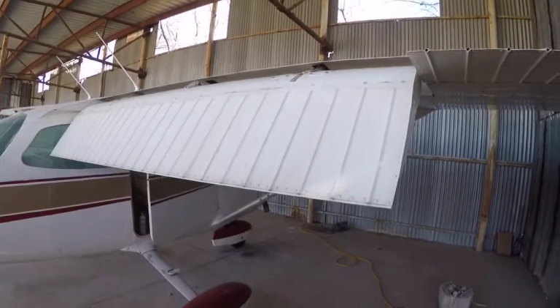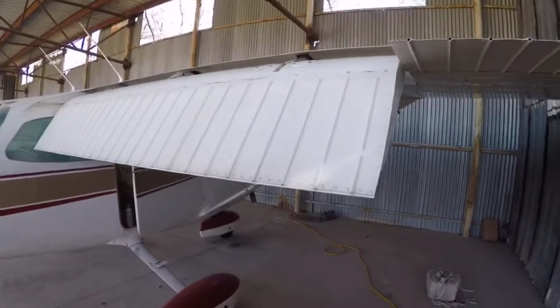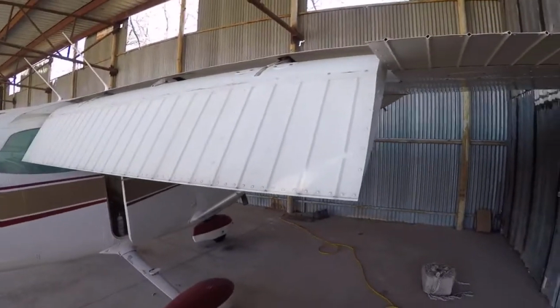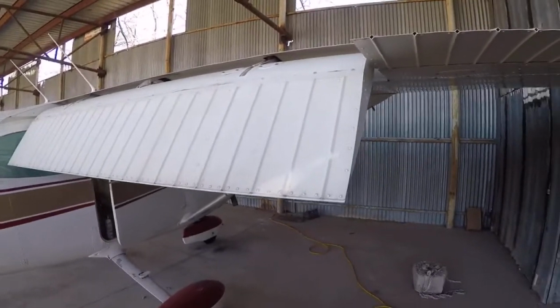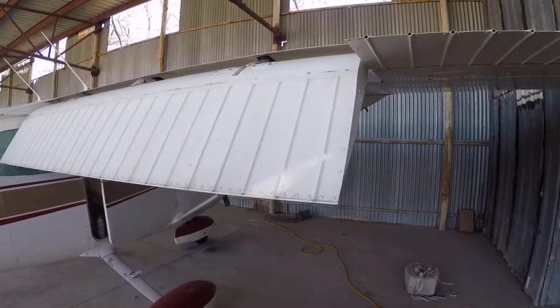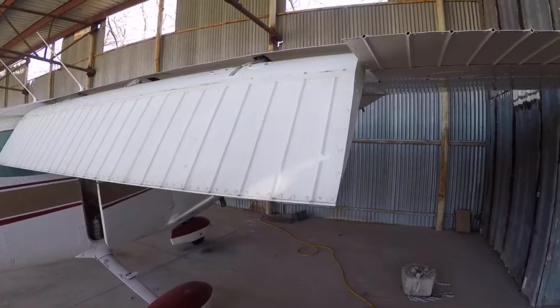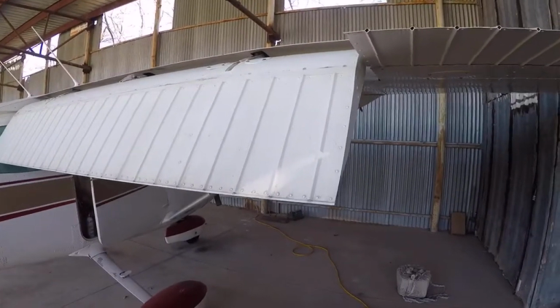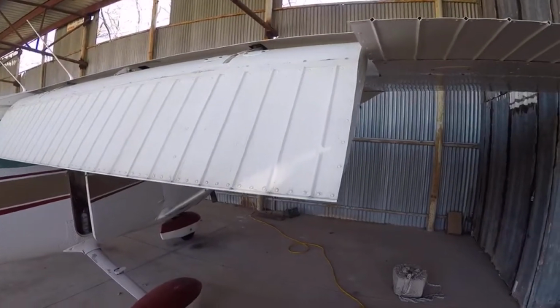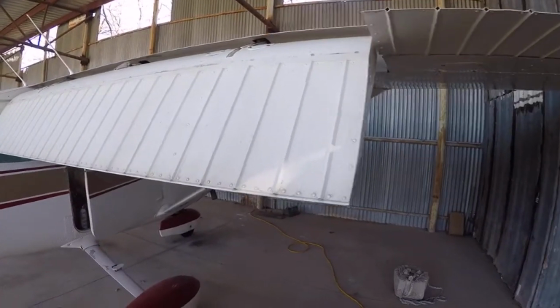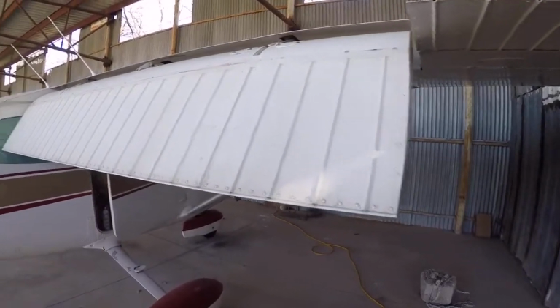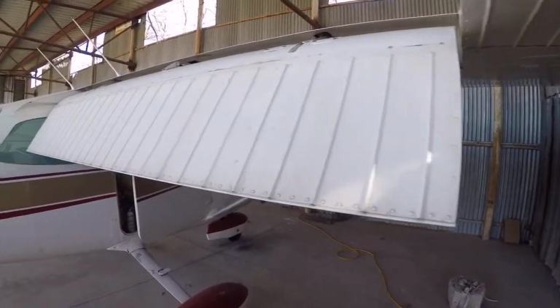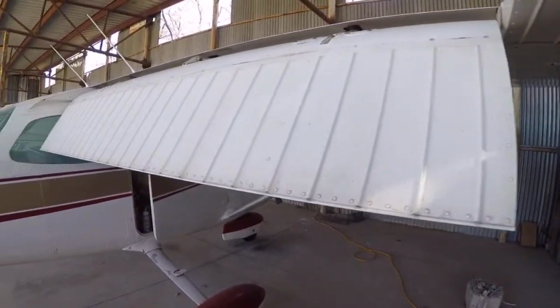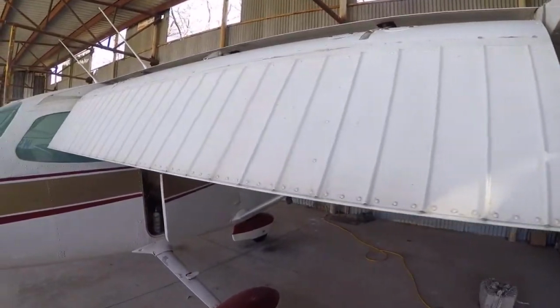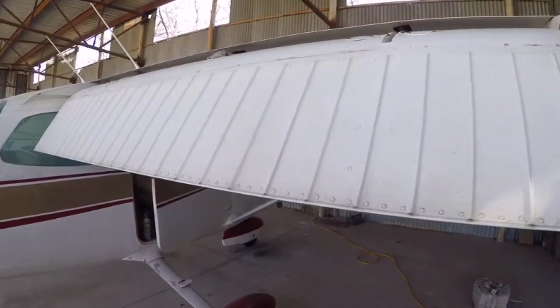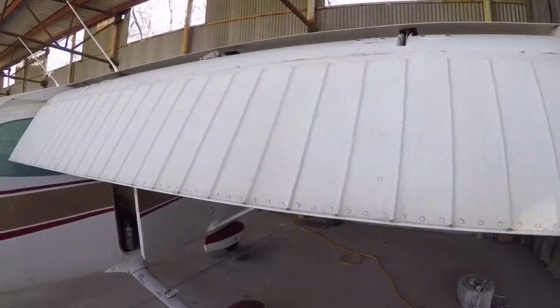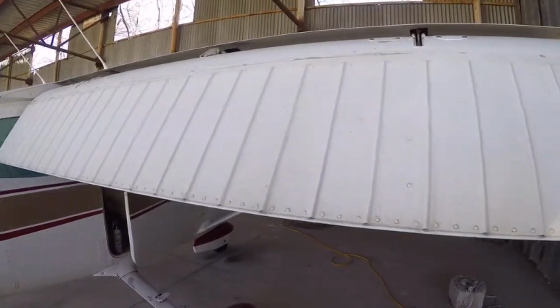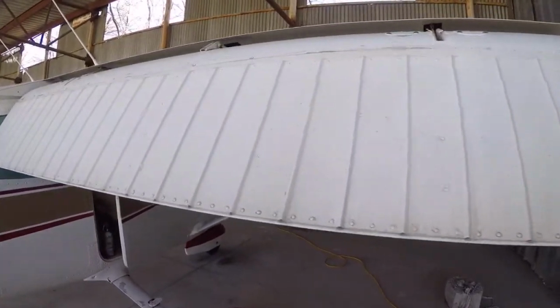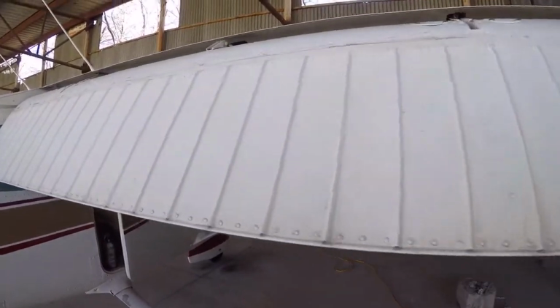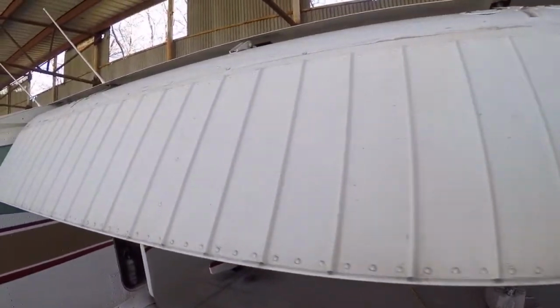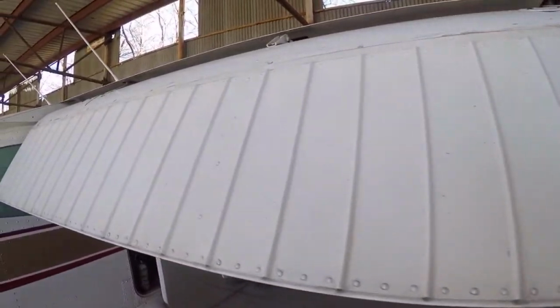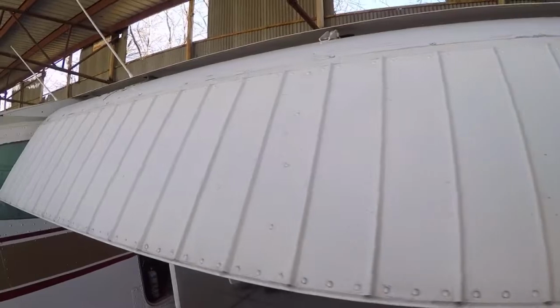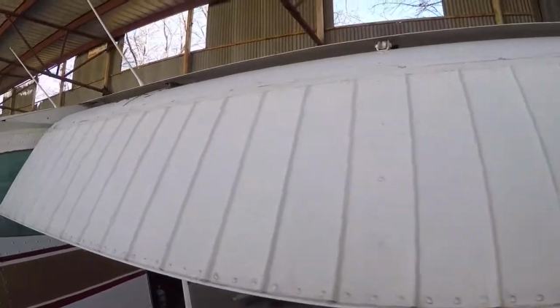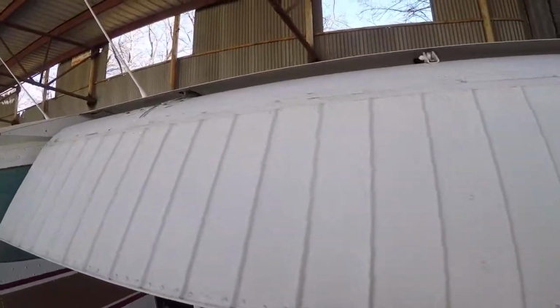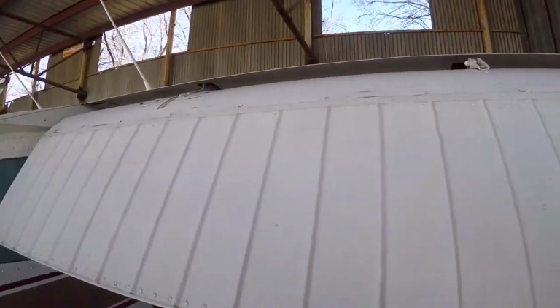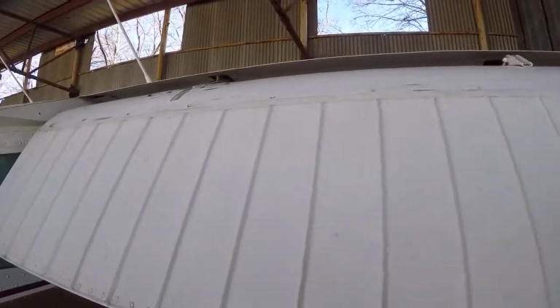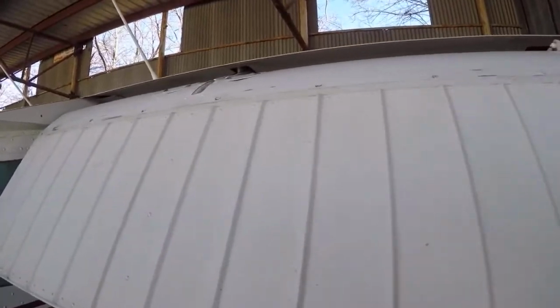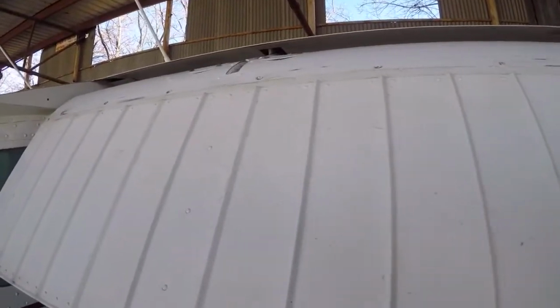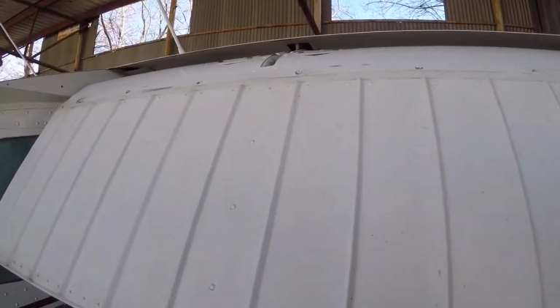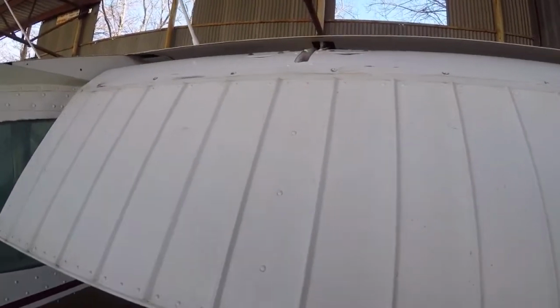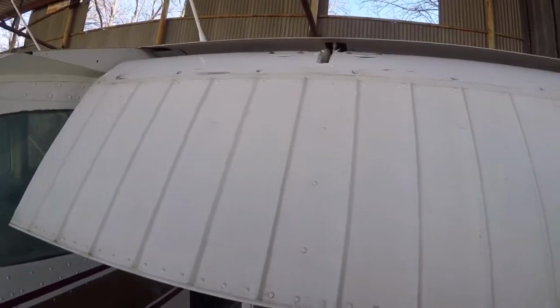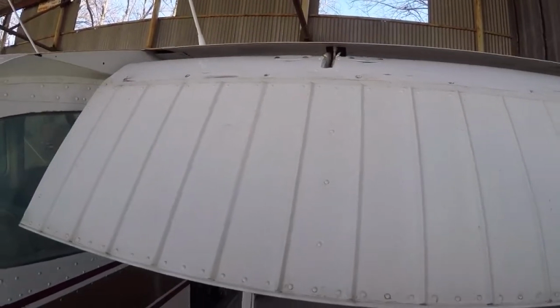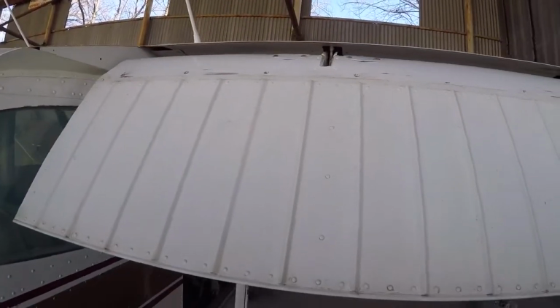All right, I want to show you why you always lower your flaps when you do a walk around. Here's a Cessna 172.